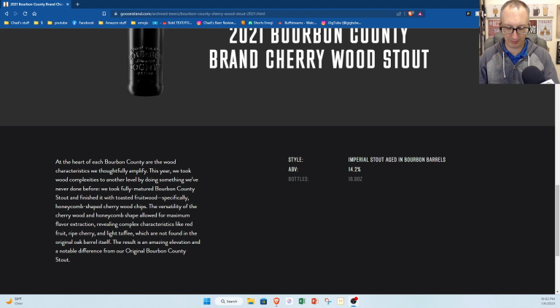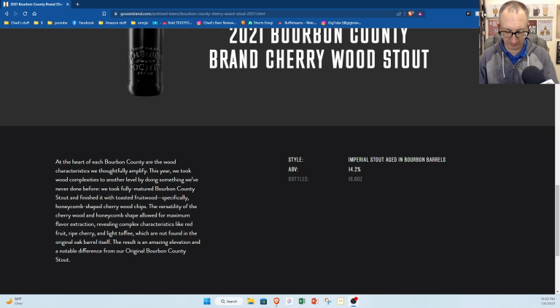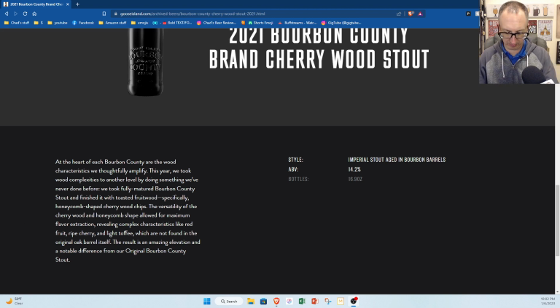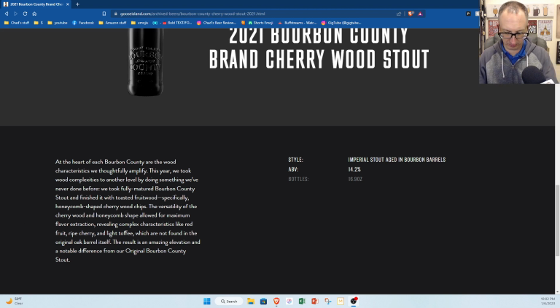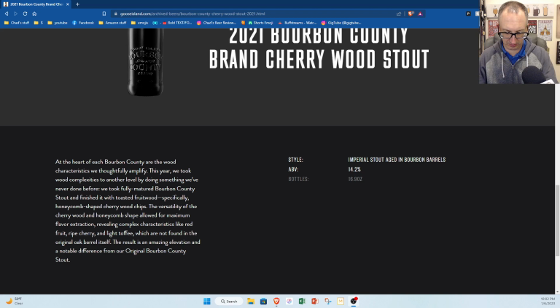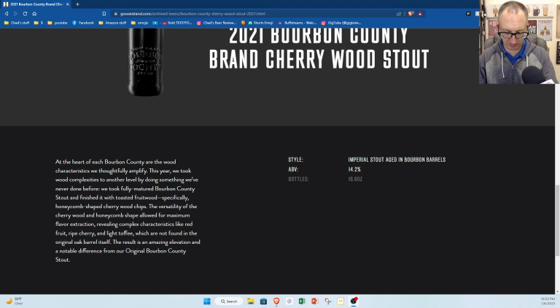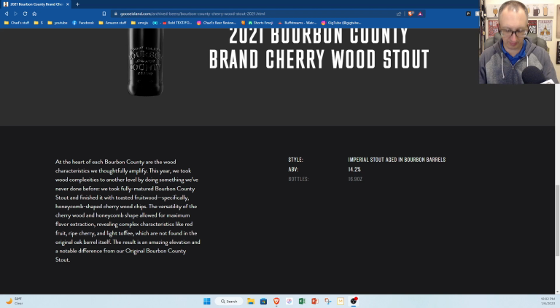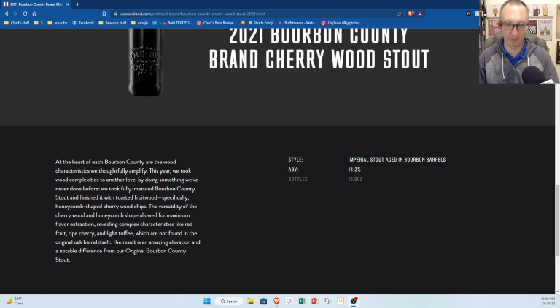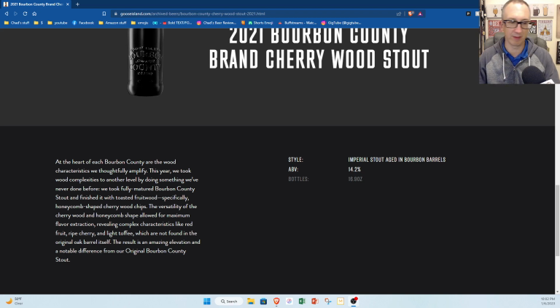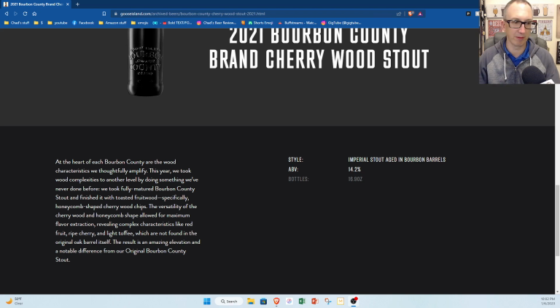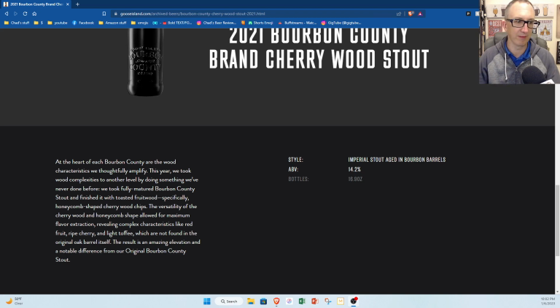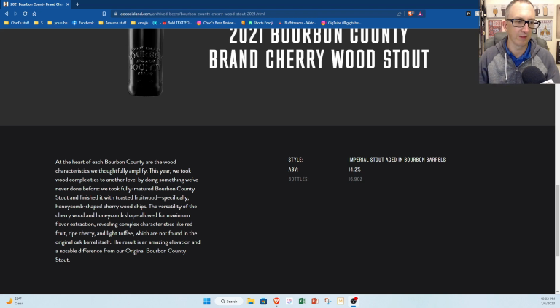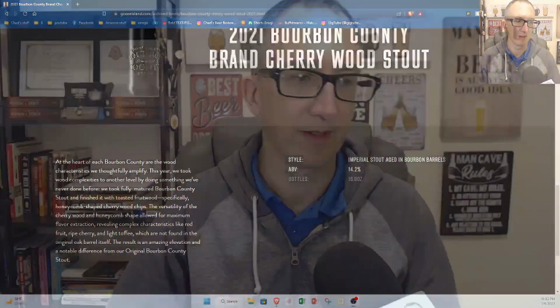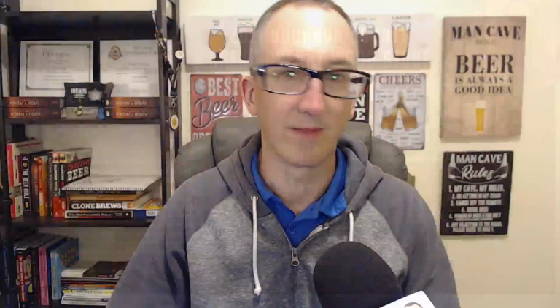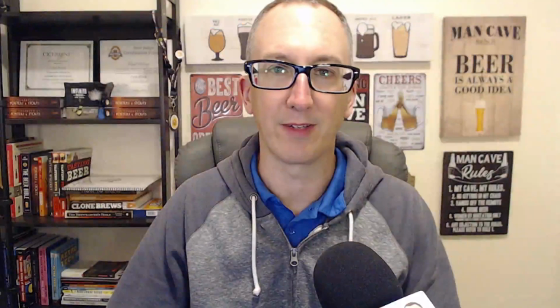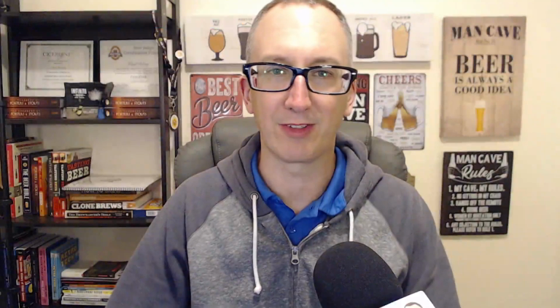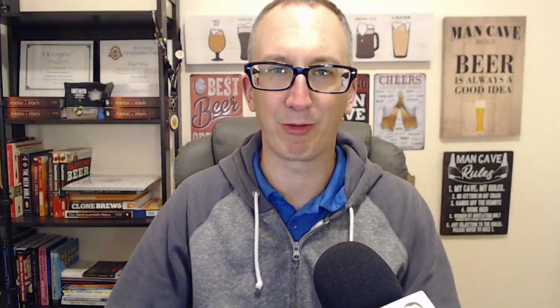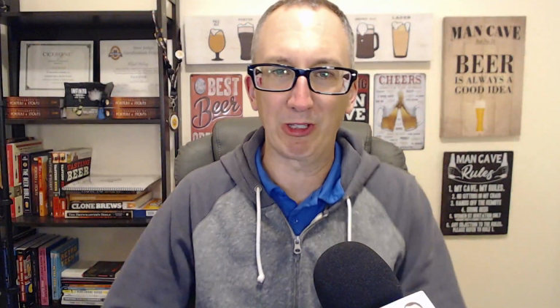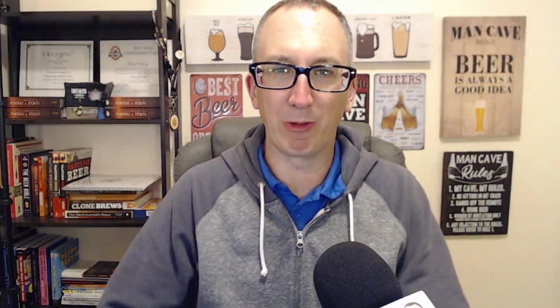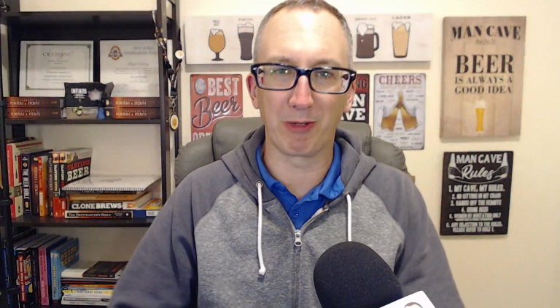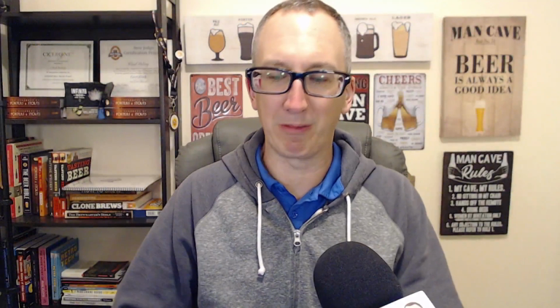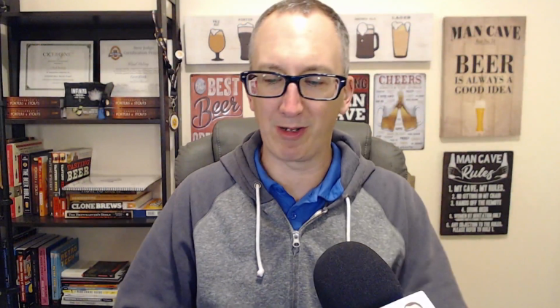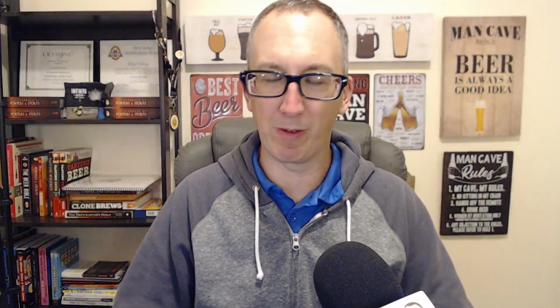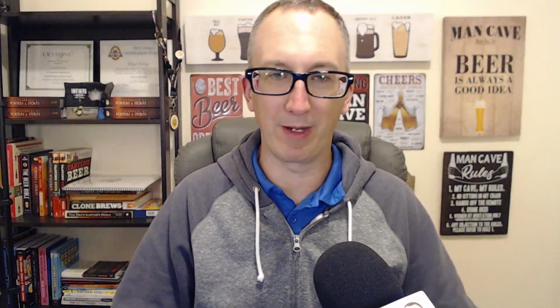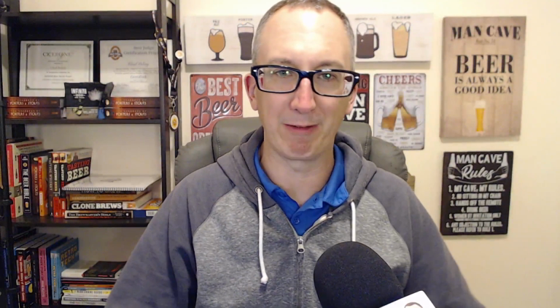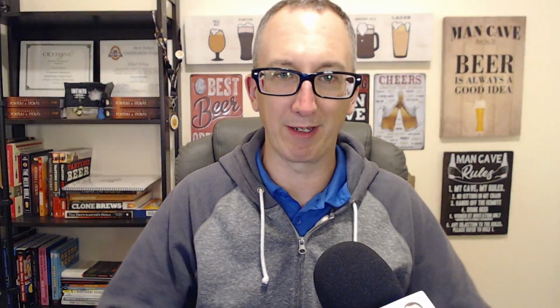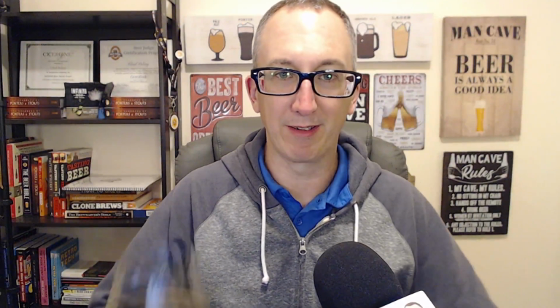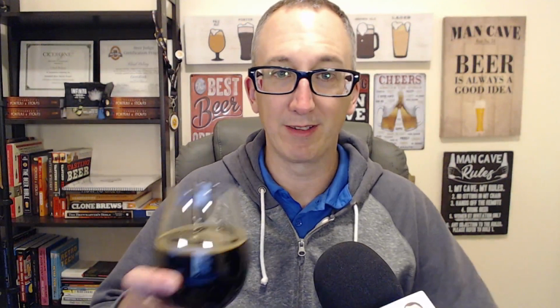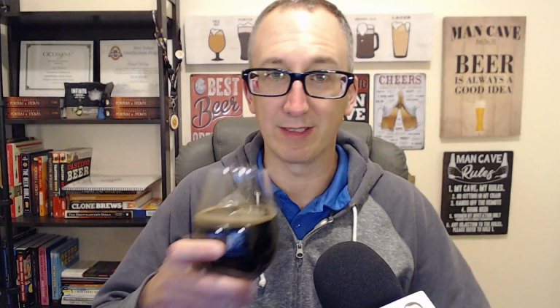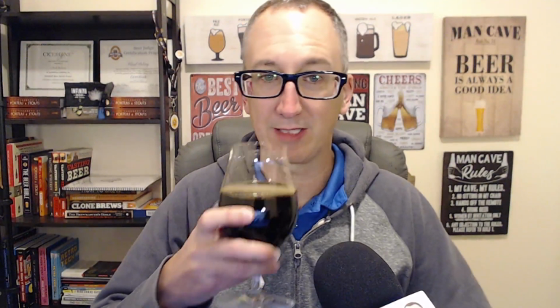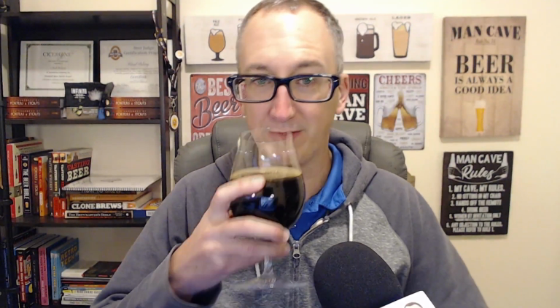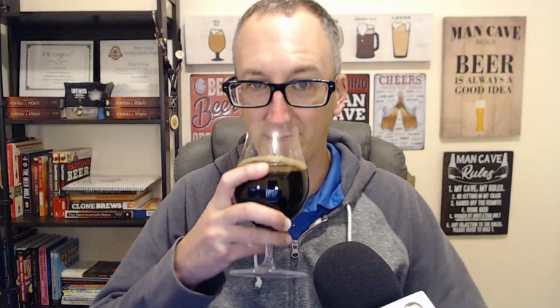I thought it said 14.3 on the bottle, but never mind. Let's dive in here.